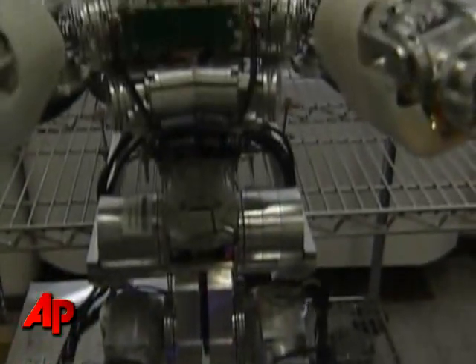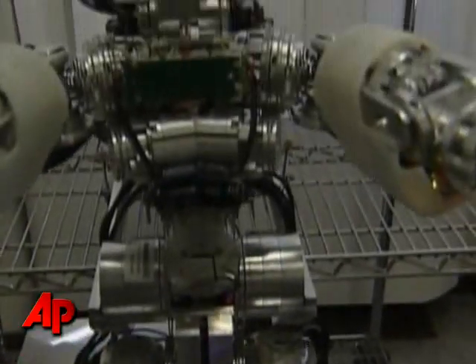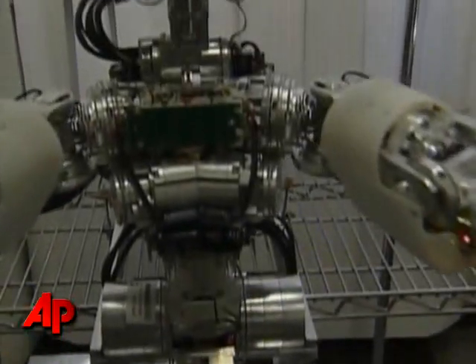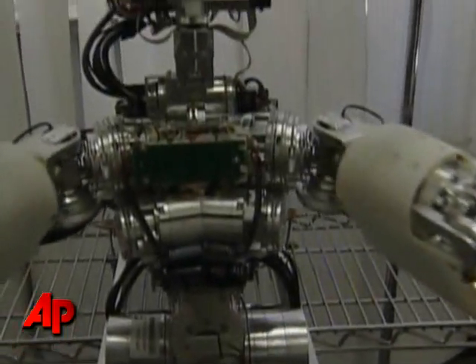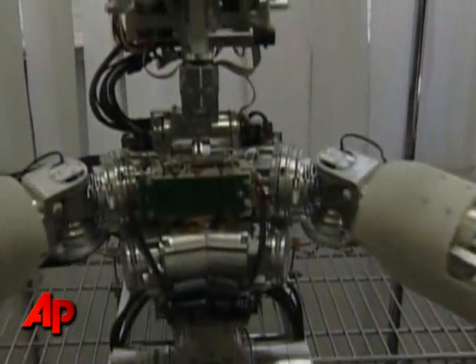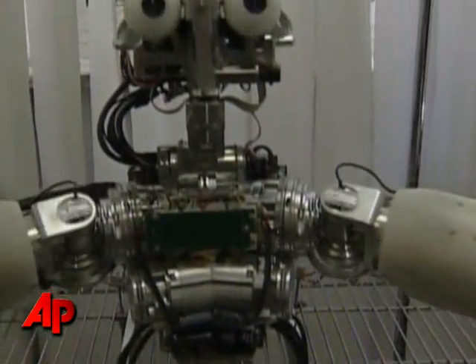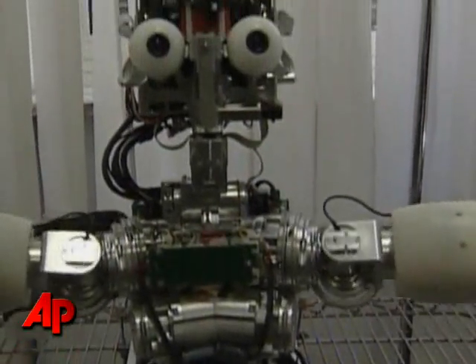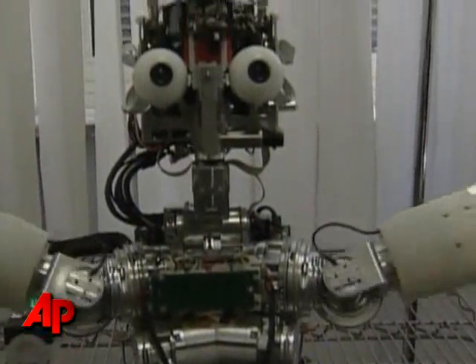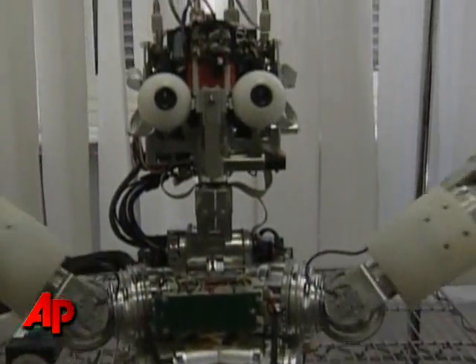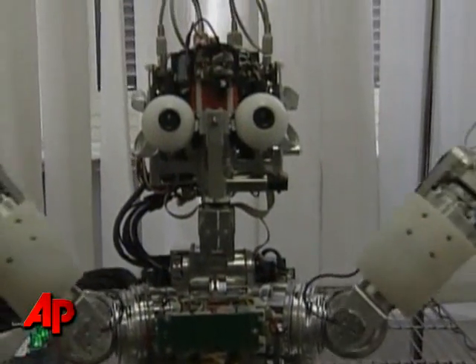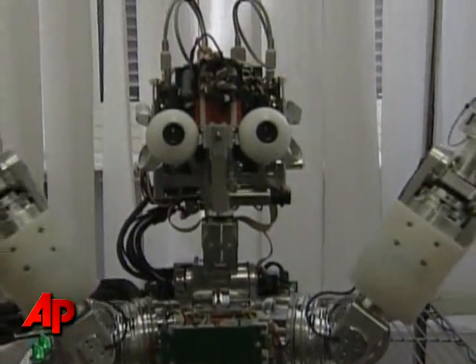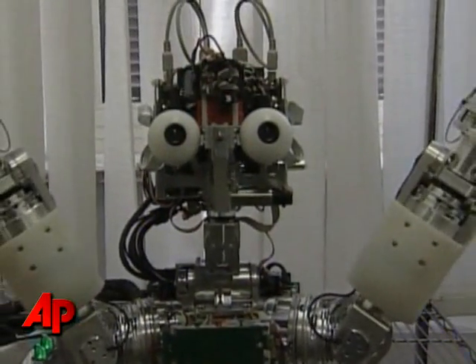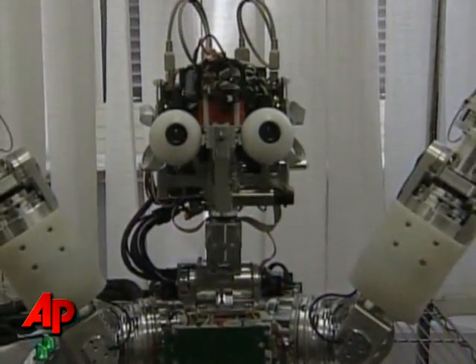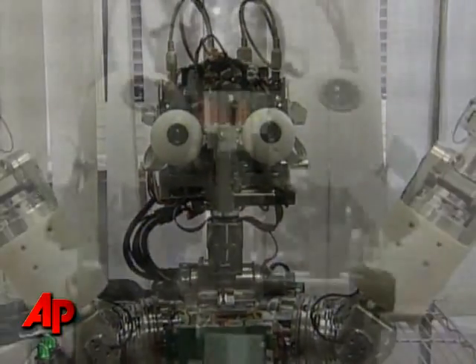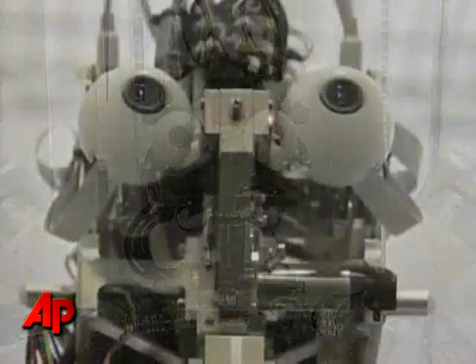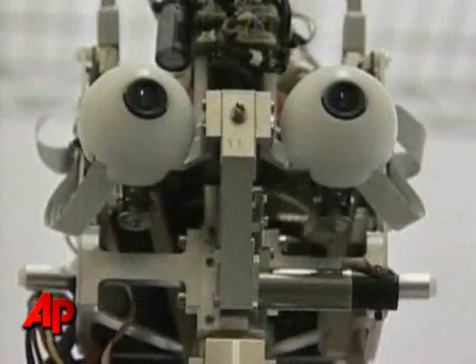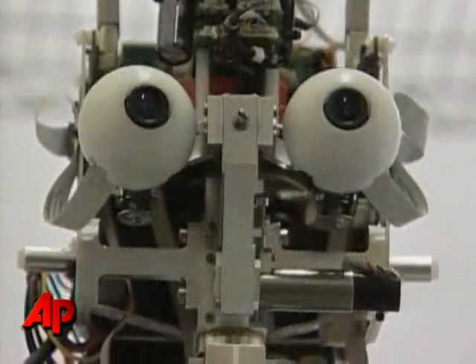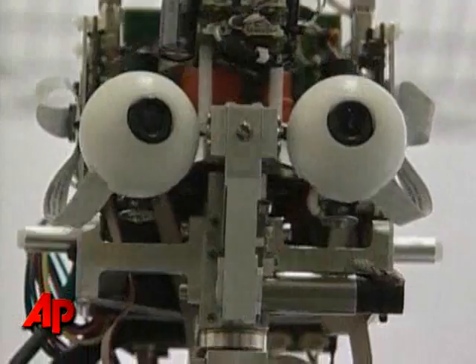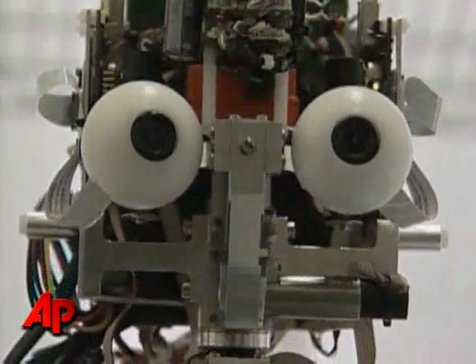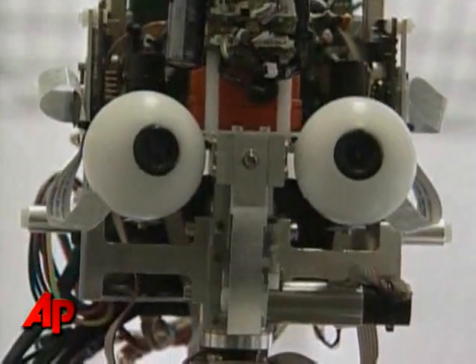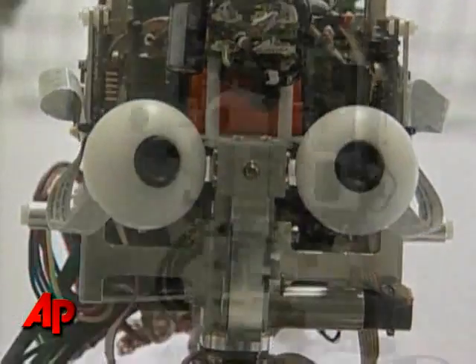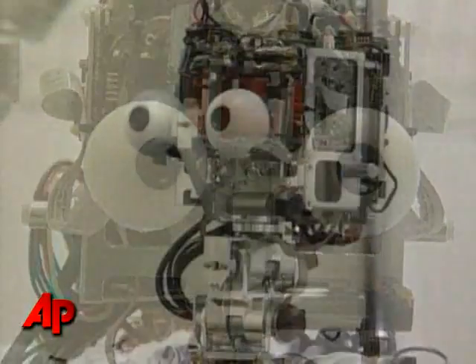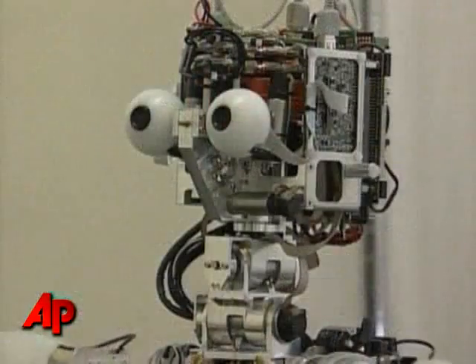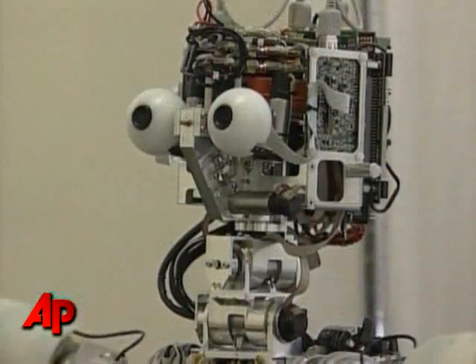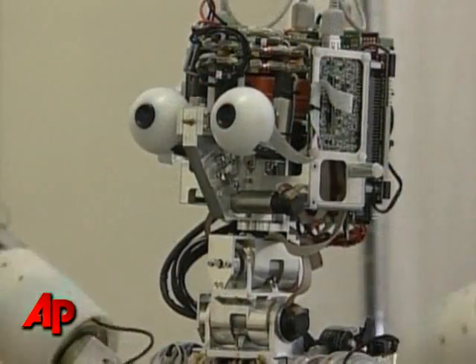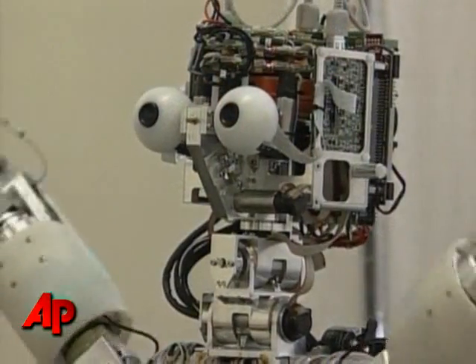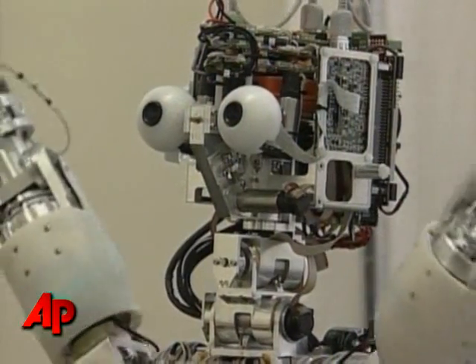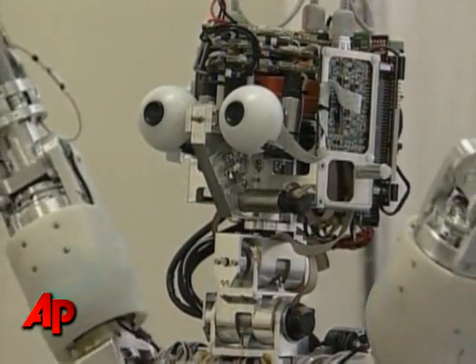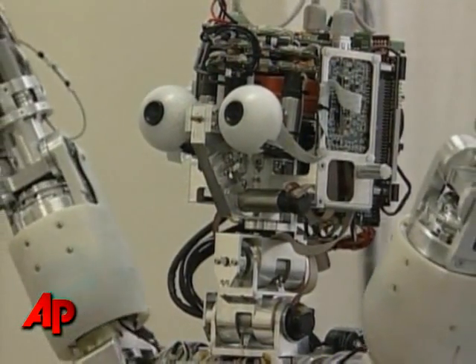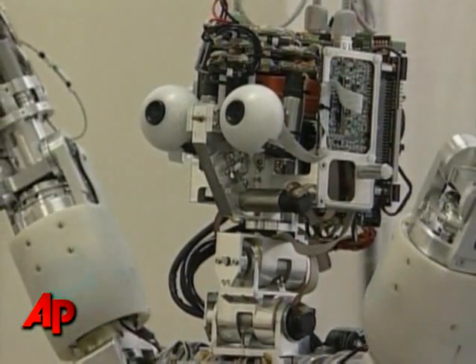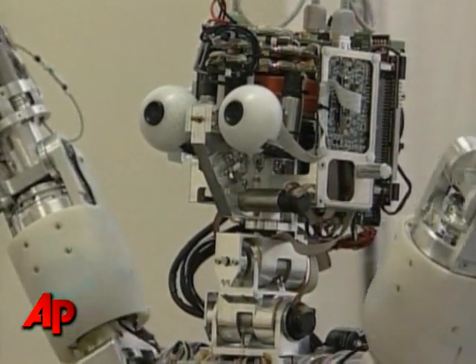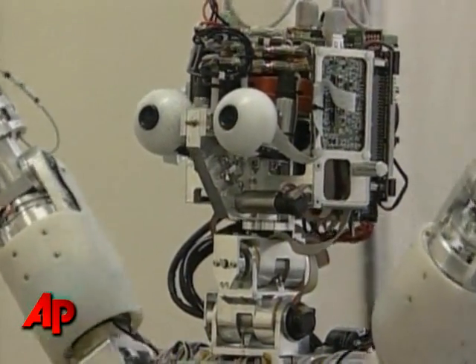Meet iCub. iCub is a humanoid robot designed to look the same as a three-year-old child and learn like one as well.